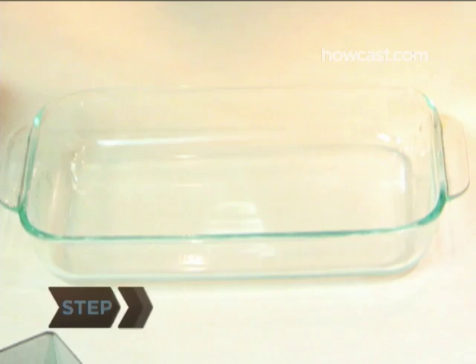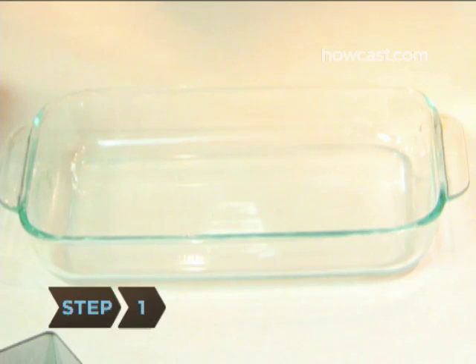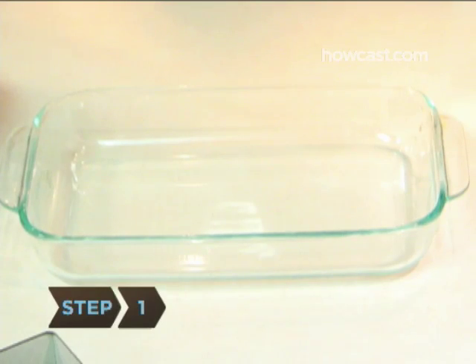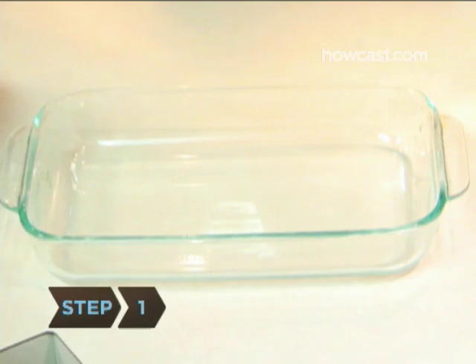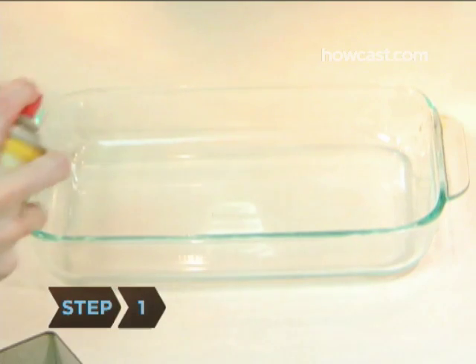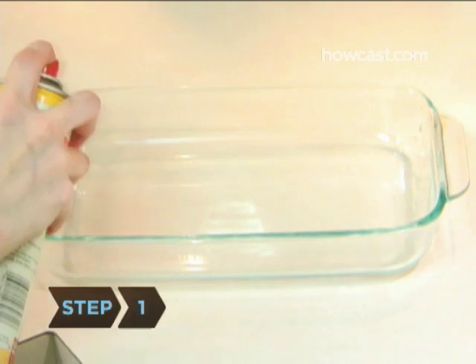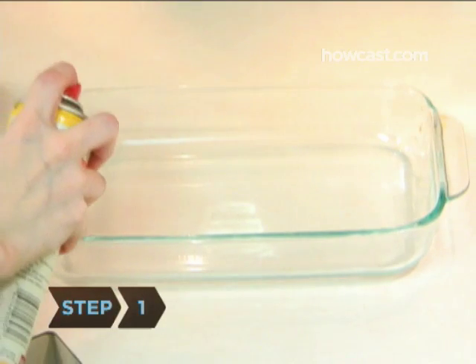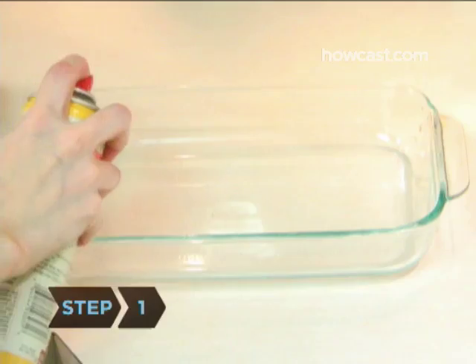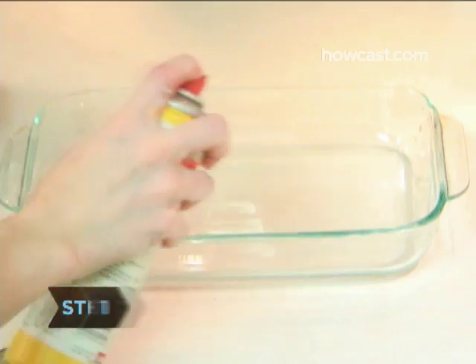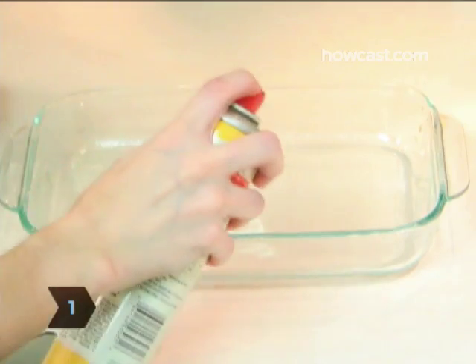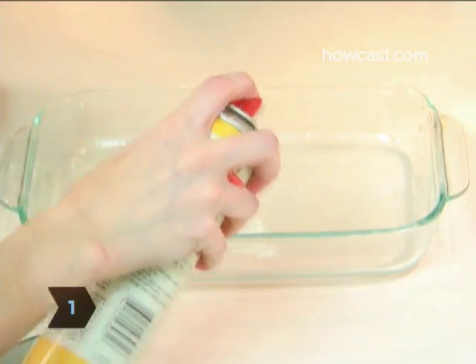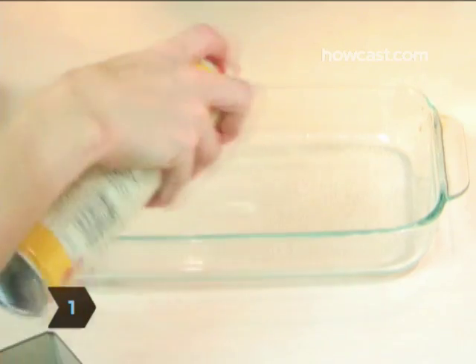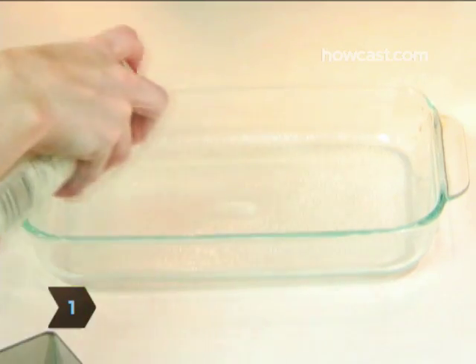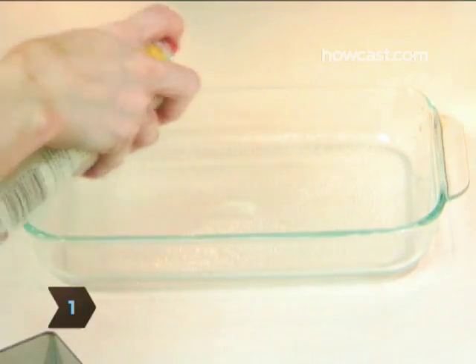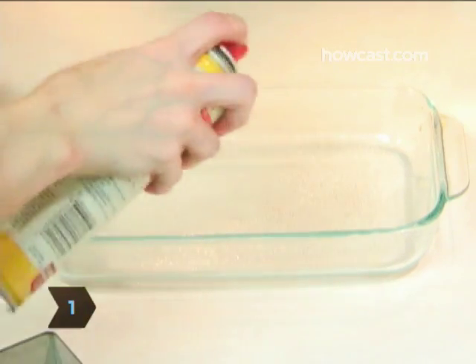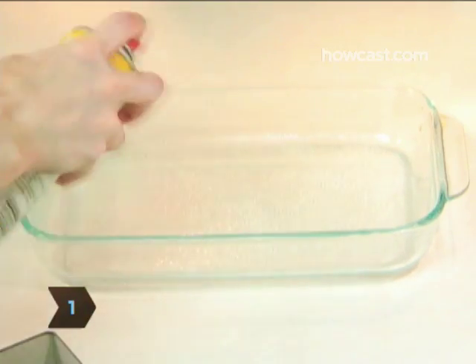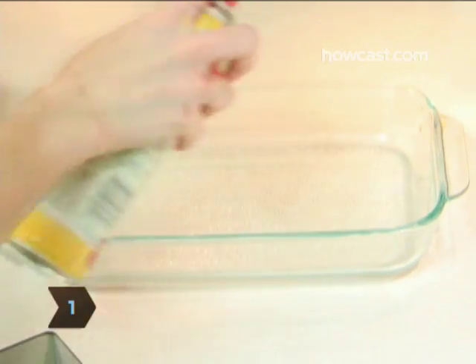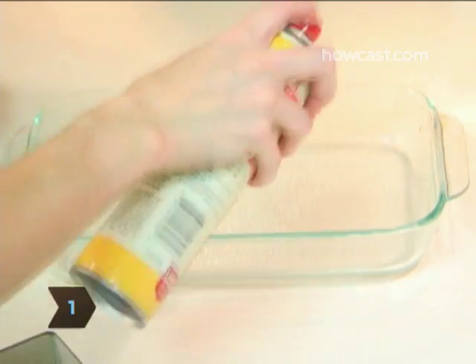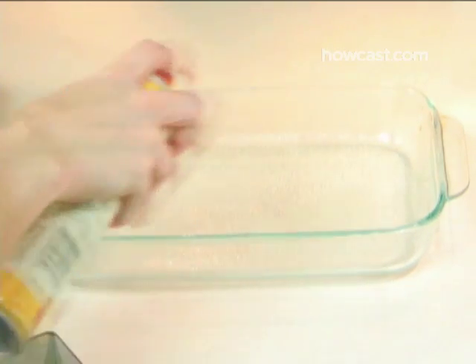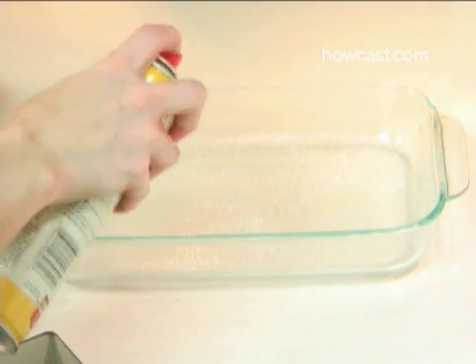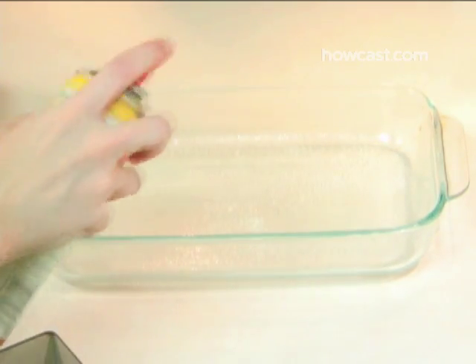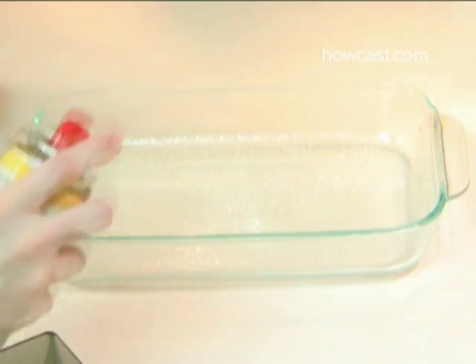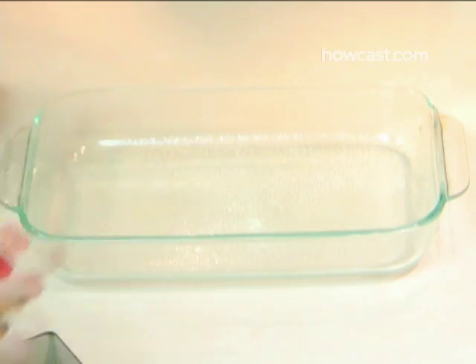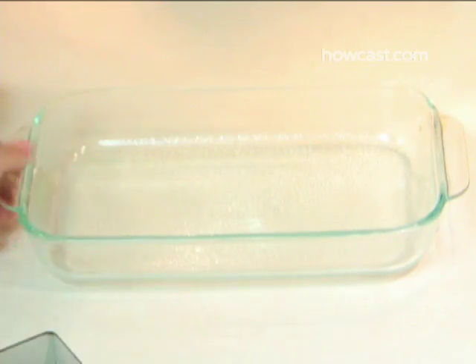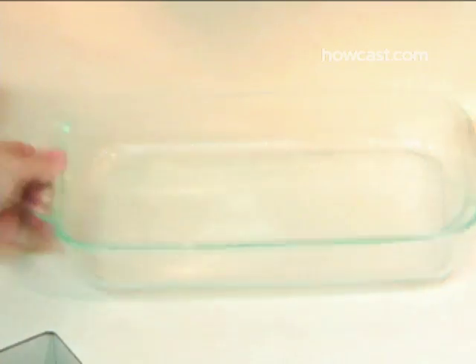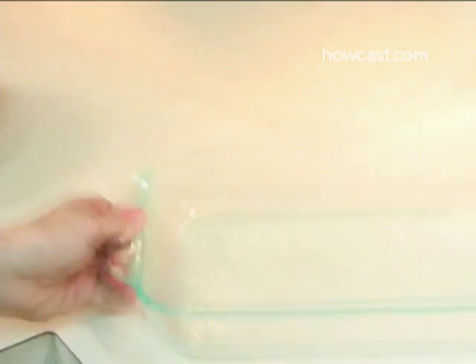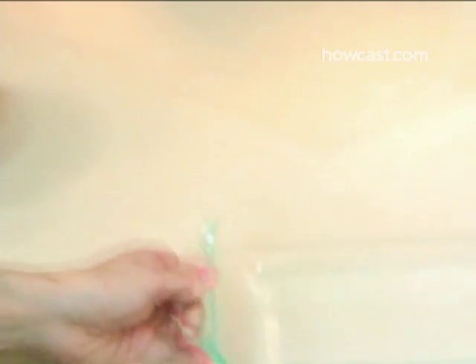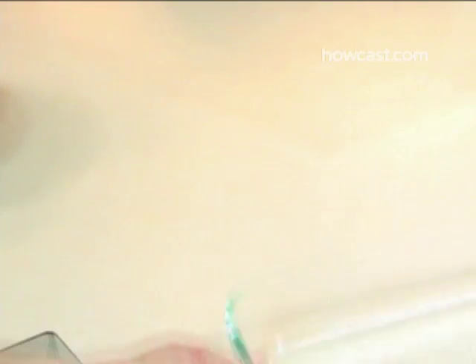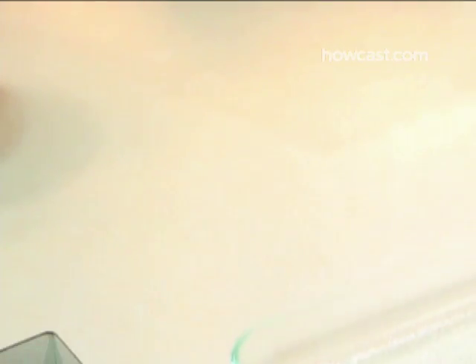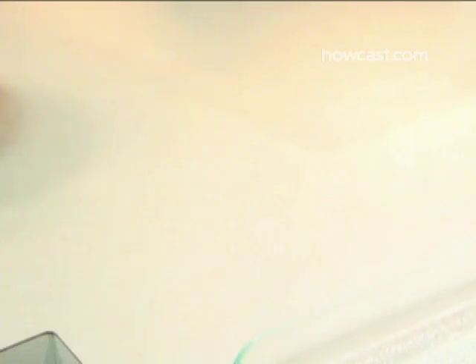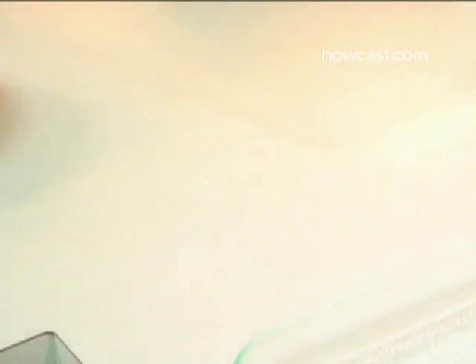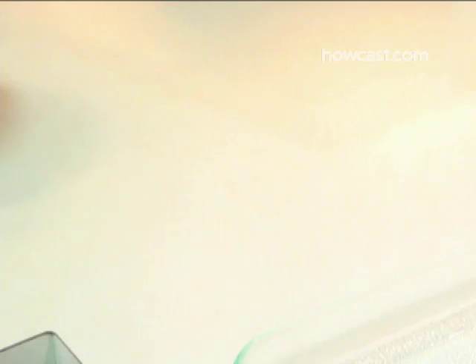Step 1. Preheat your oven to 350 degrees and coat the 2-quart baking dish with non-stick spray and set aside.